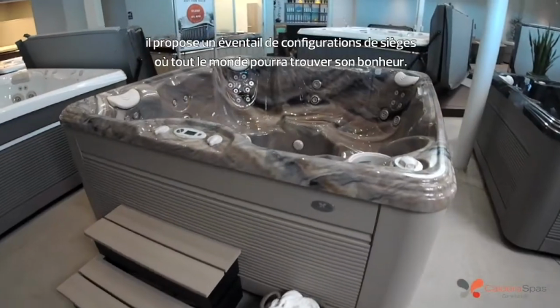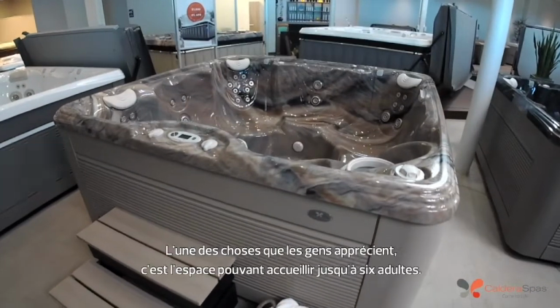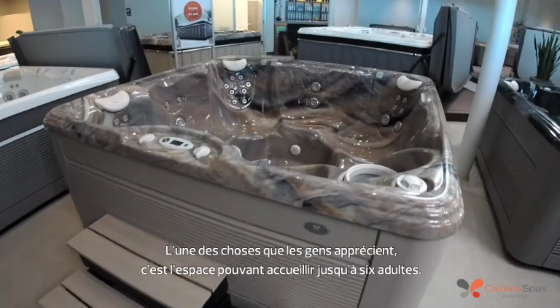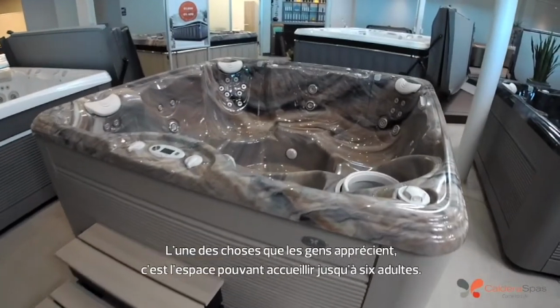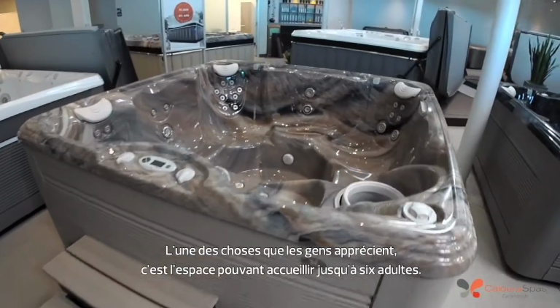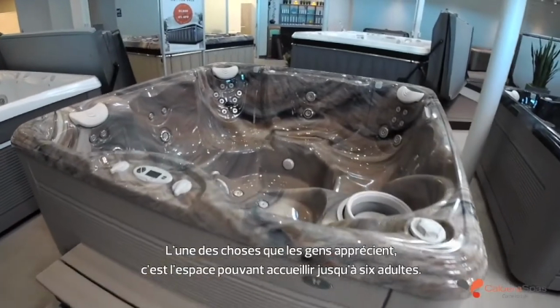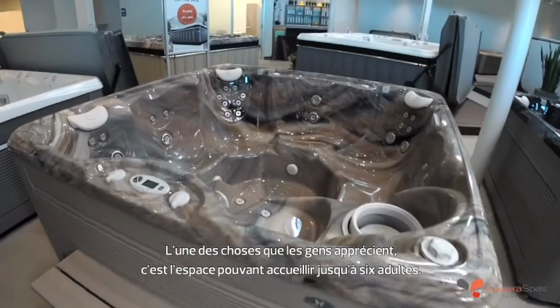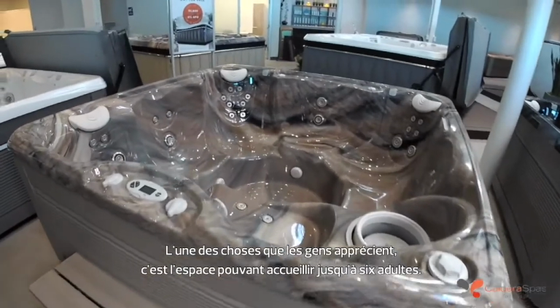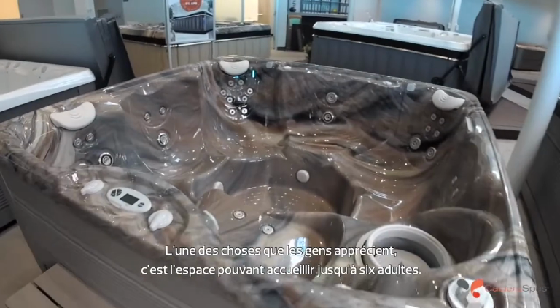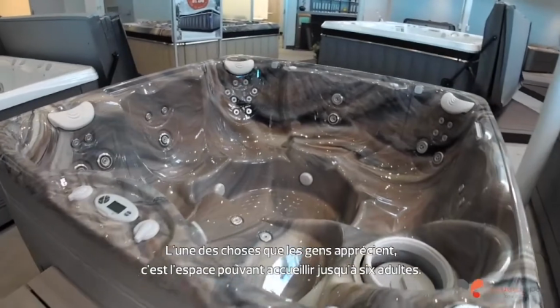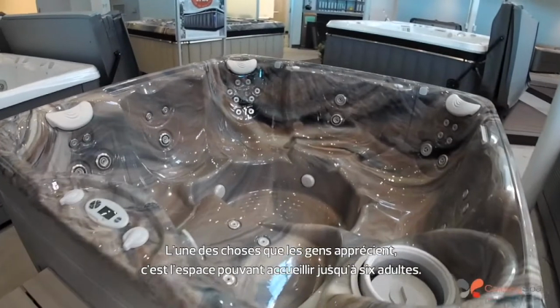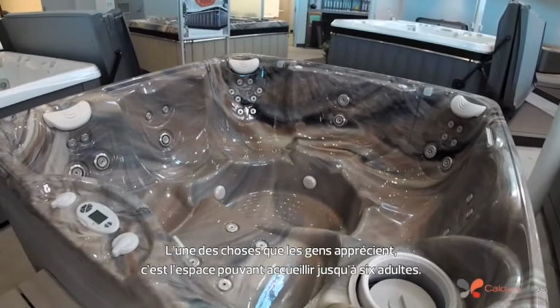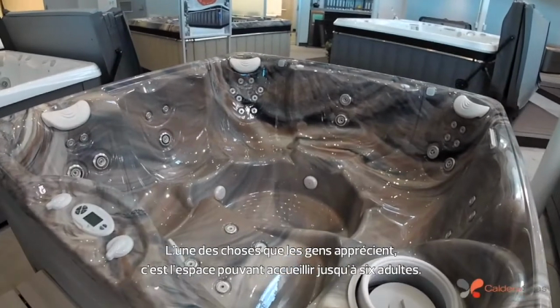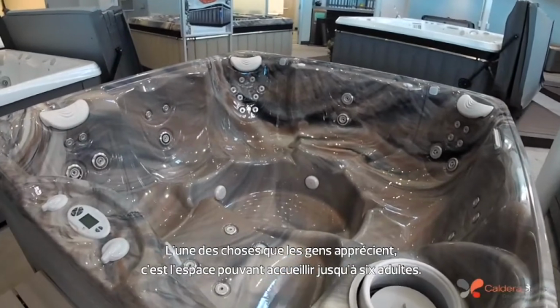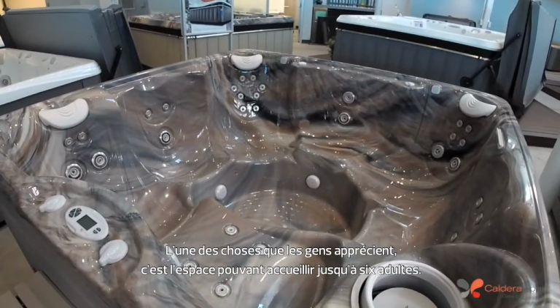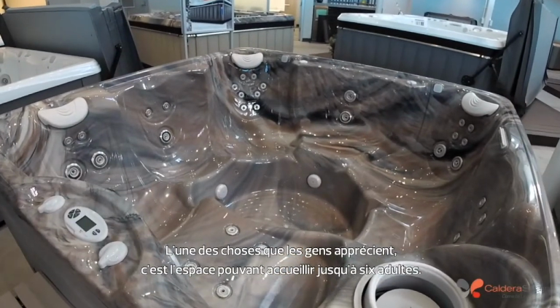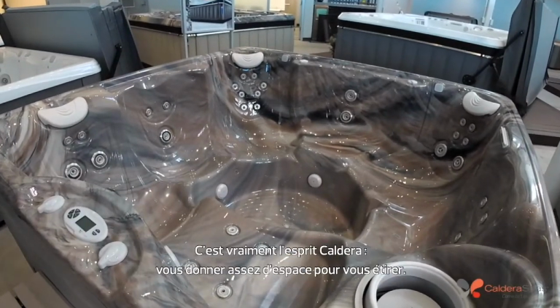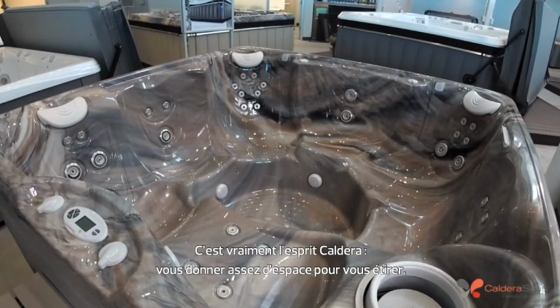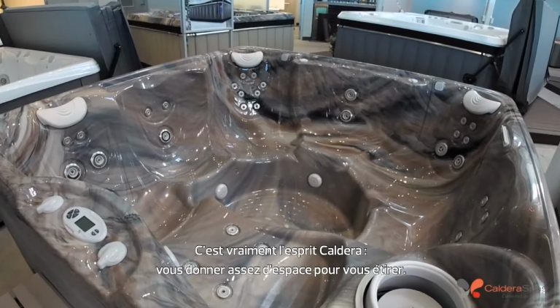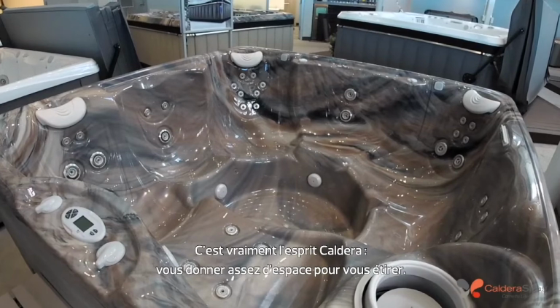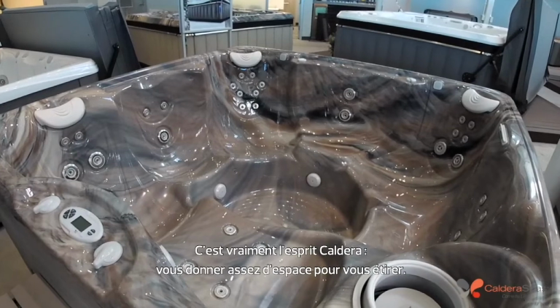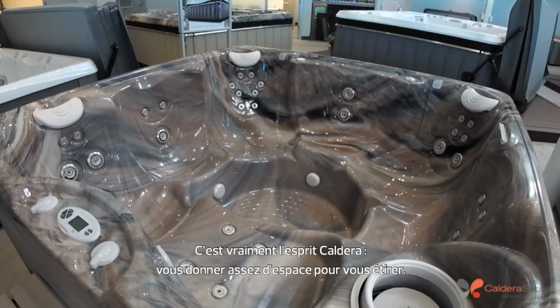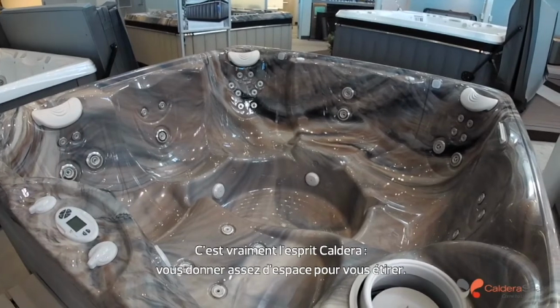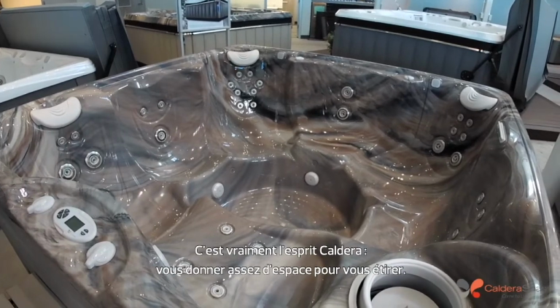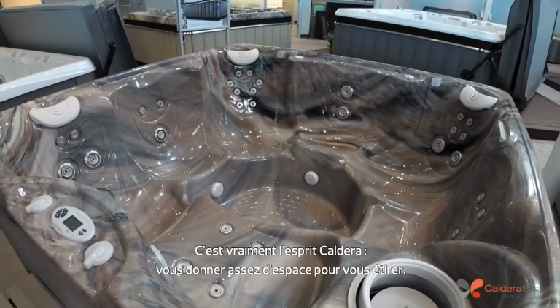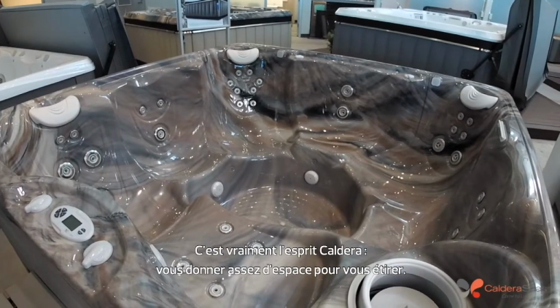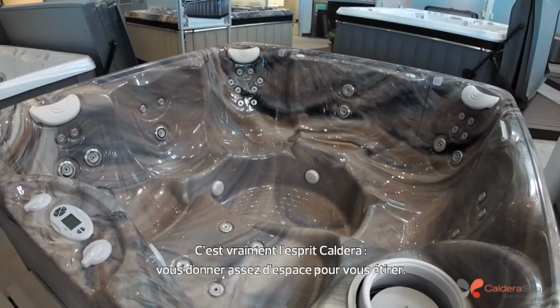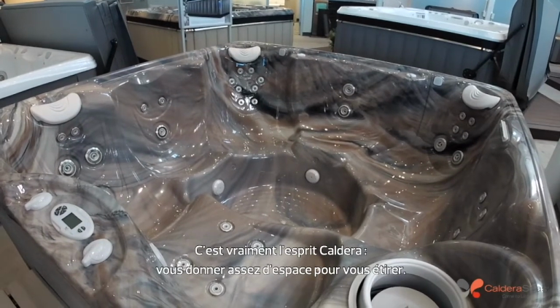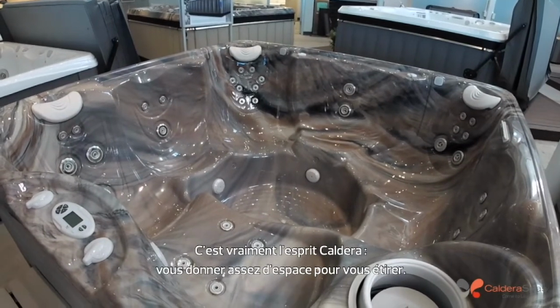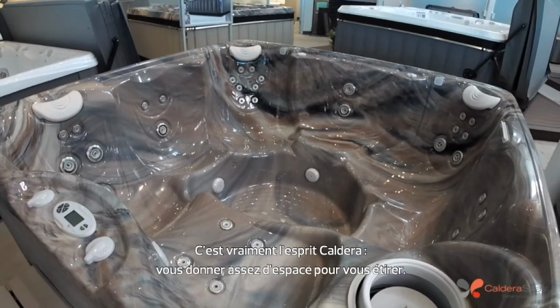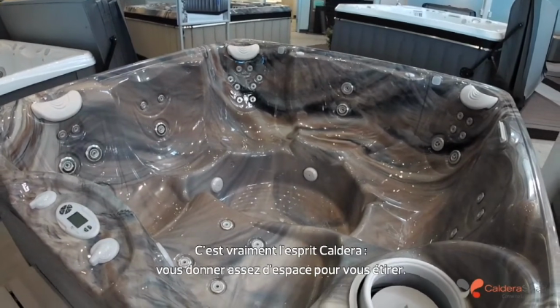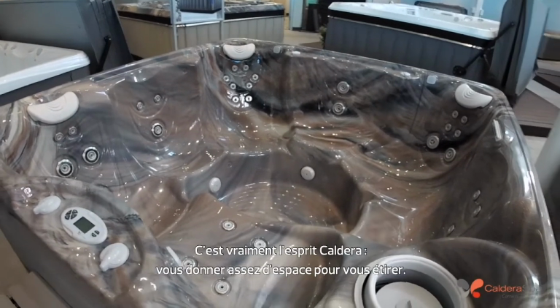One of the things people love is the spaciousness for up to six adults, and that's really what Caldera is all about — giving you space to stretch out.